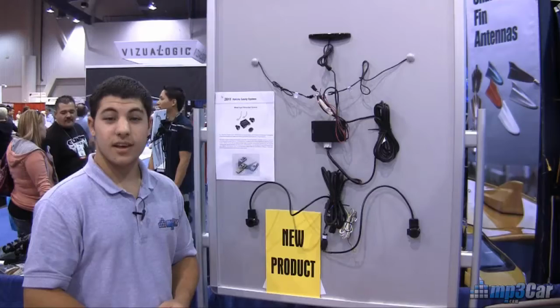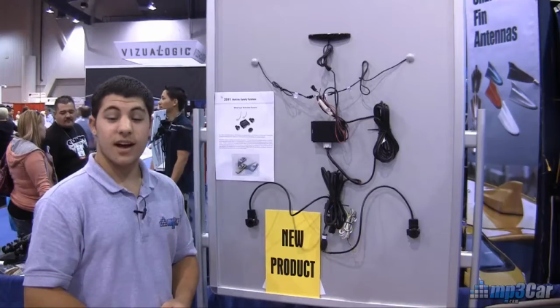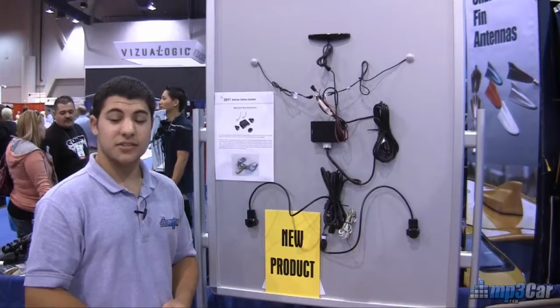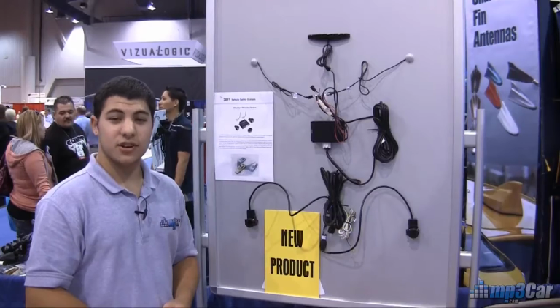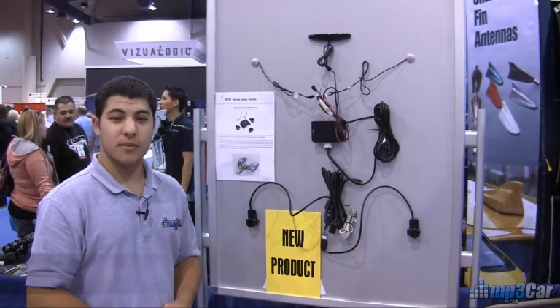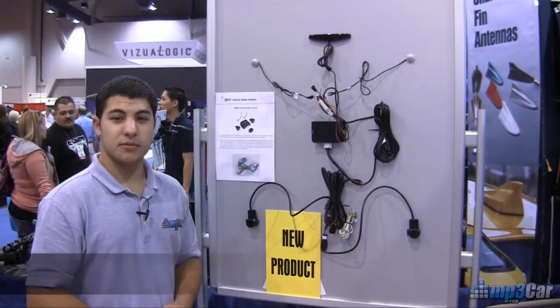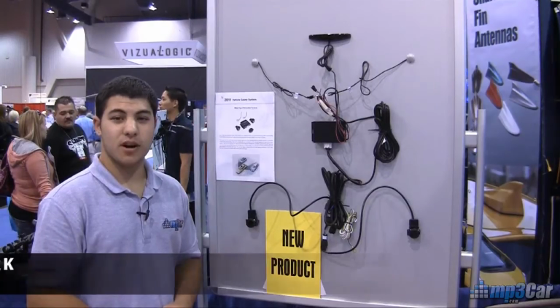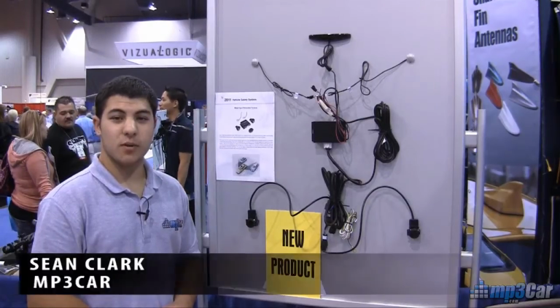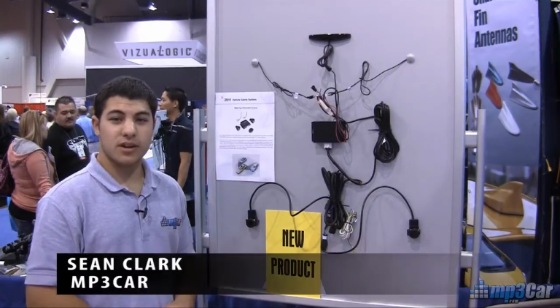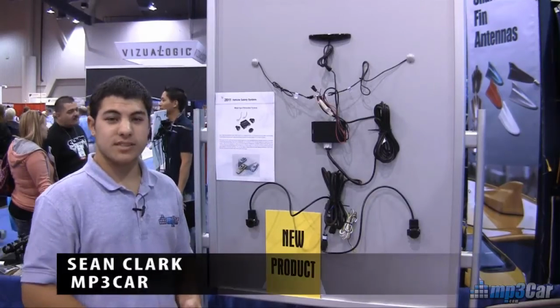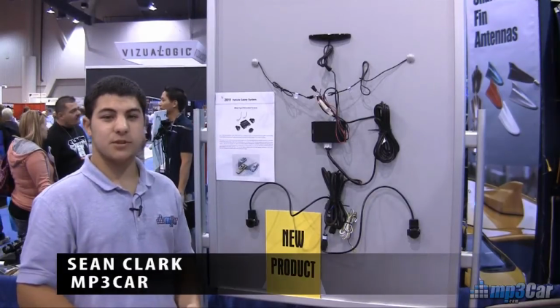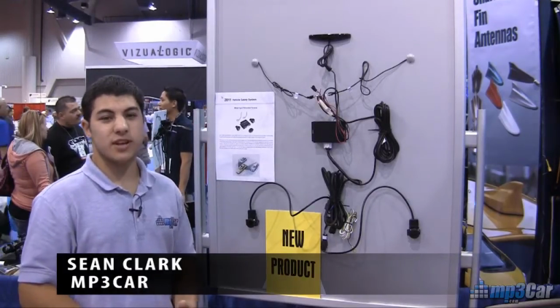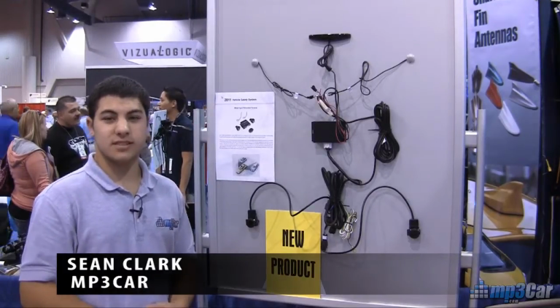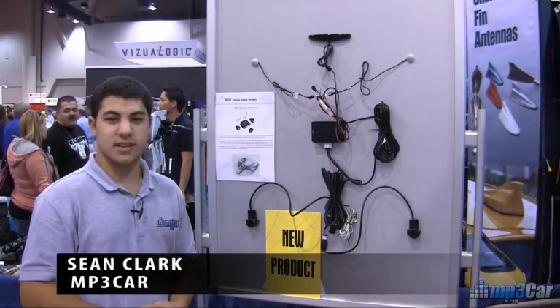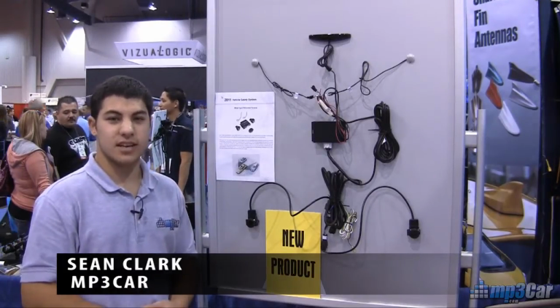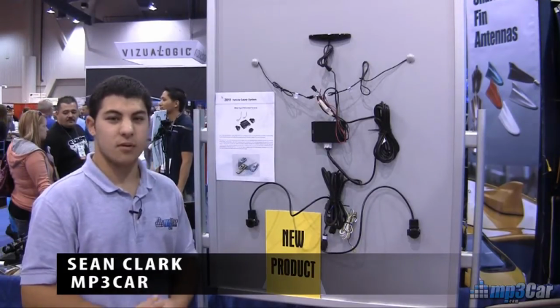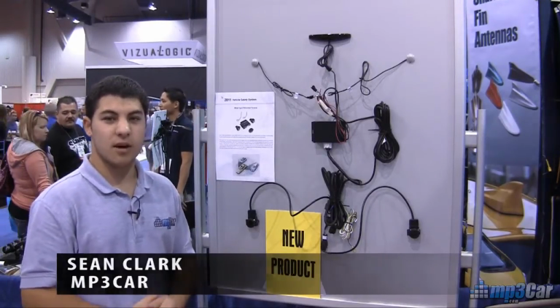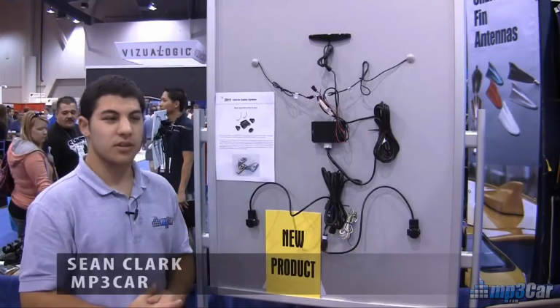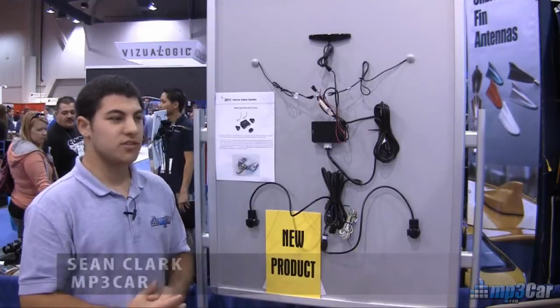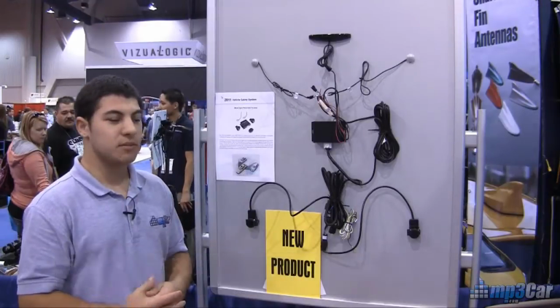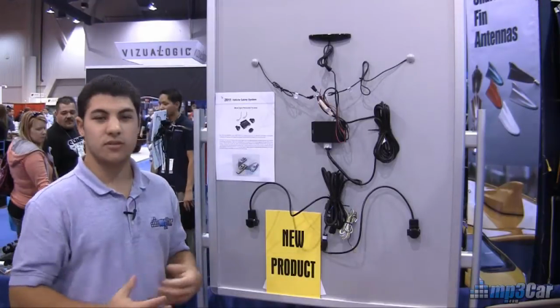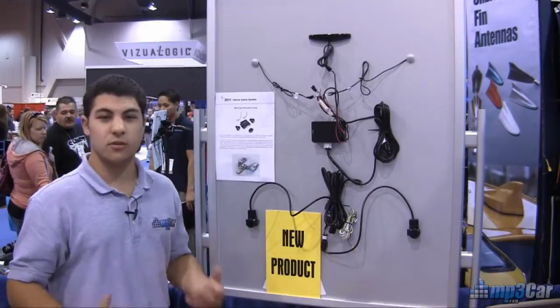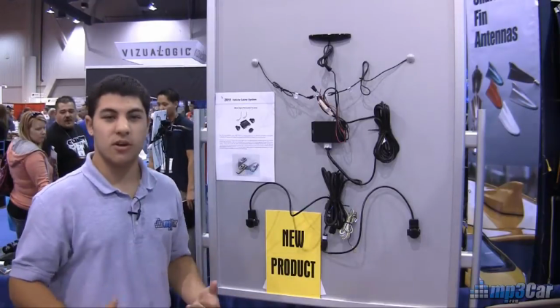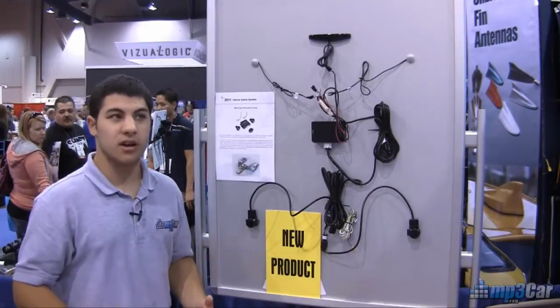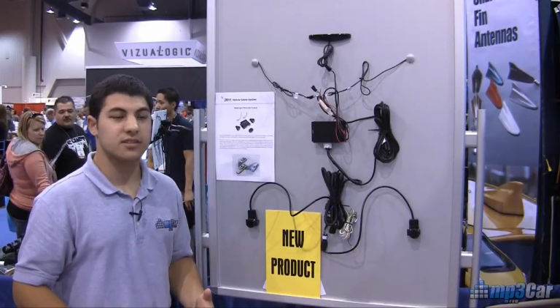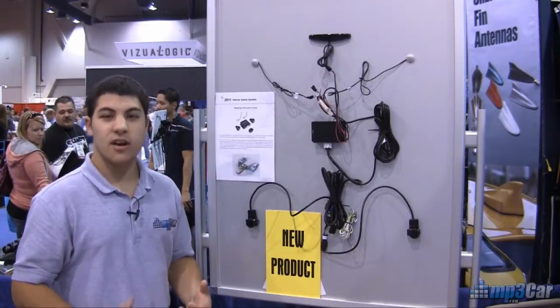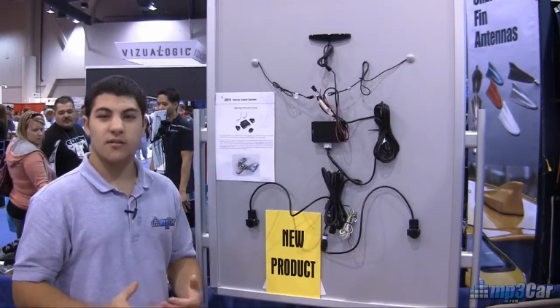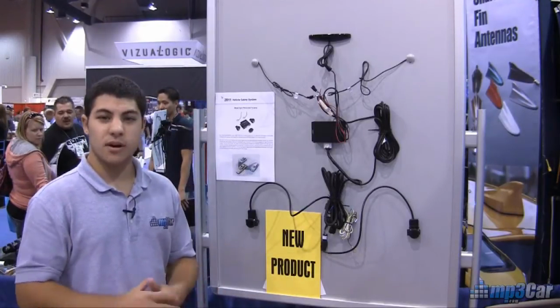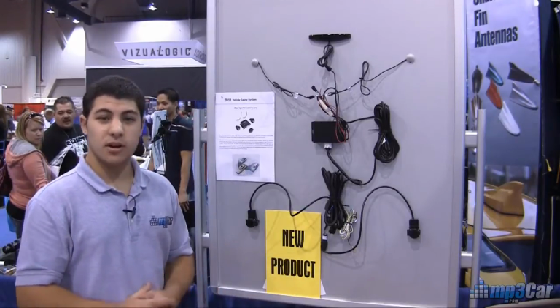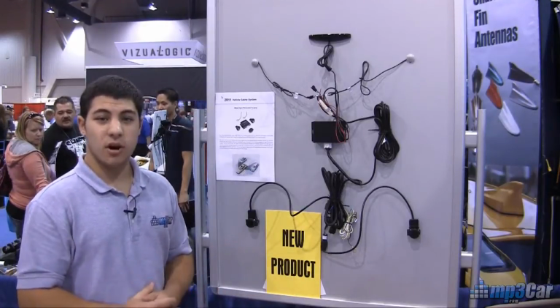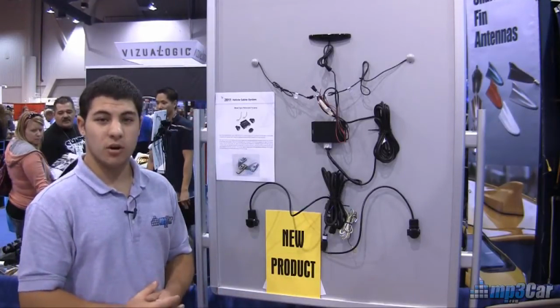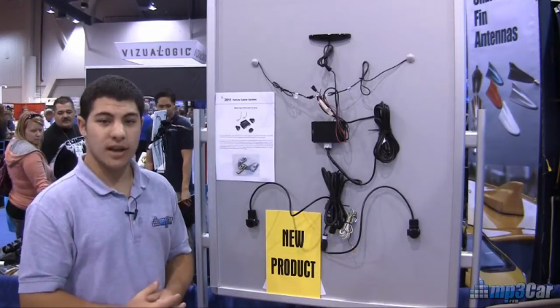Hi, this is Sean from MB3Car. We're here at SEMA 2010, and we're at one of SEMA's new products from a company called AutoEye.